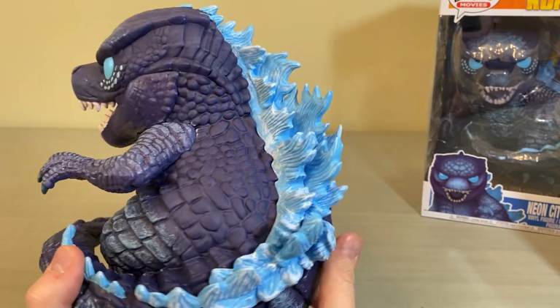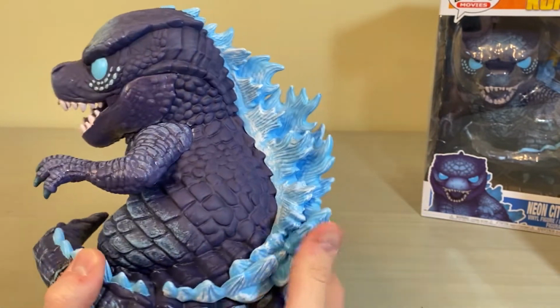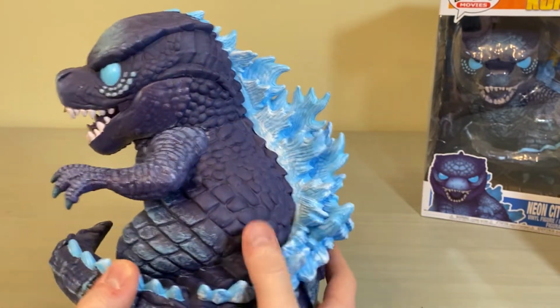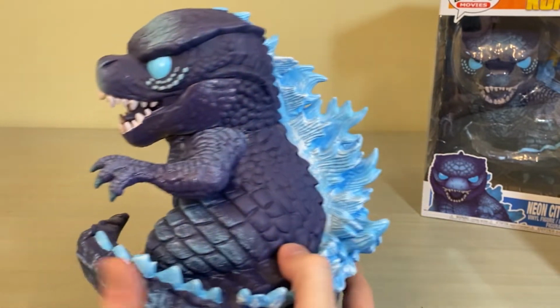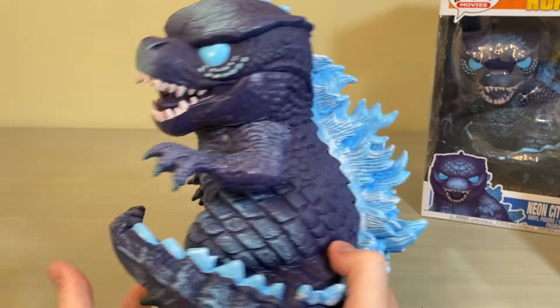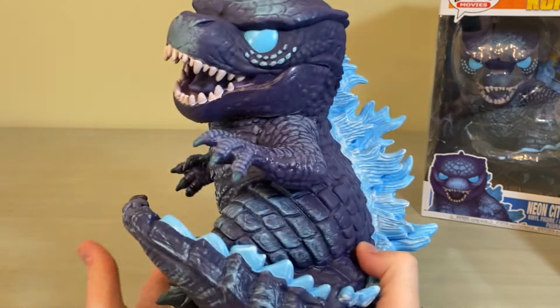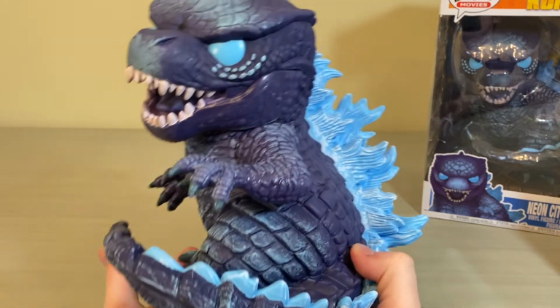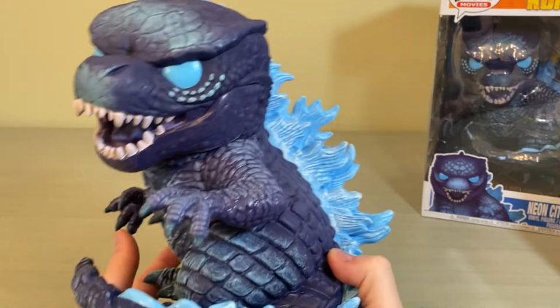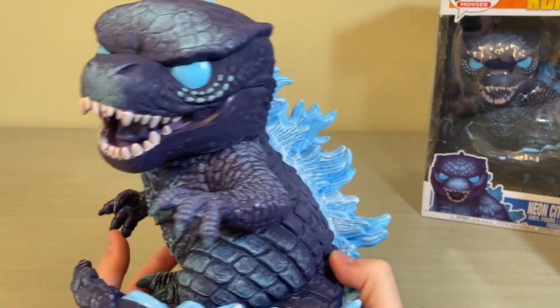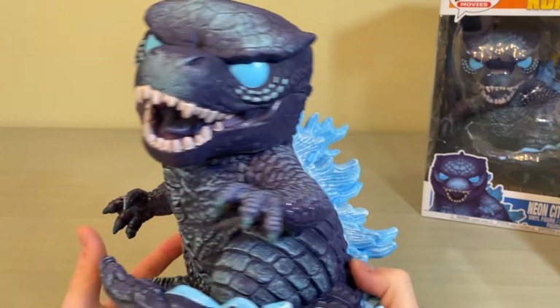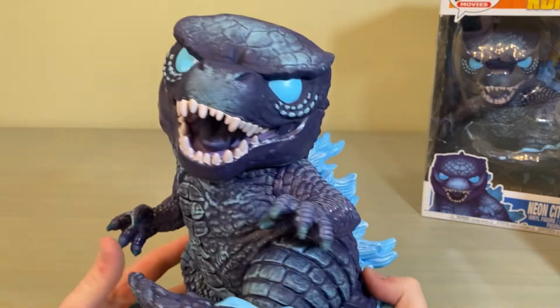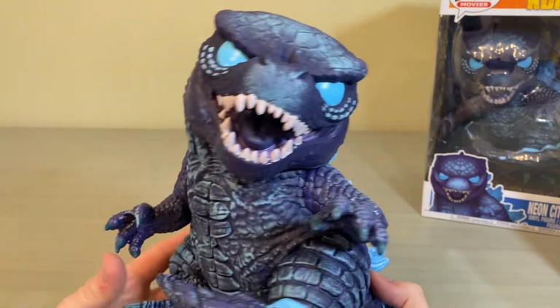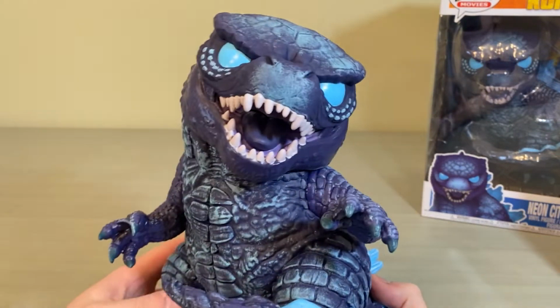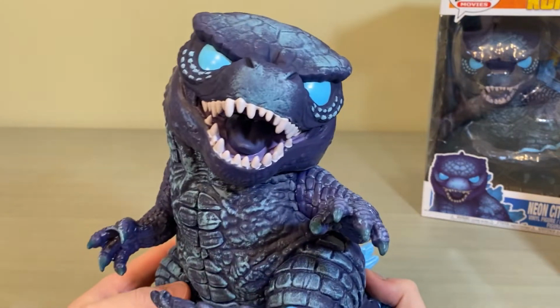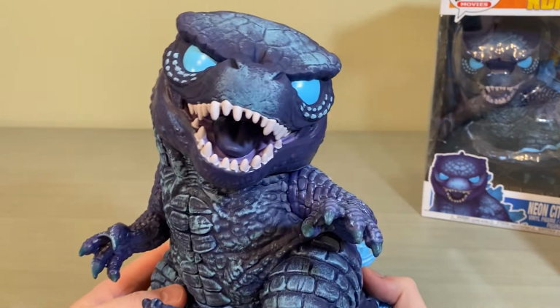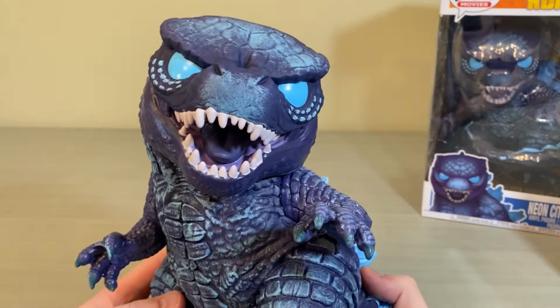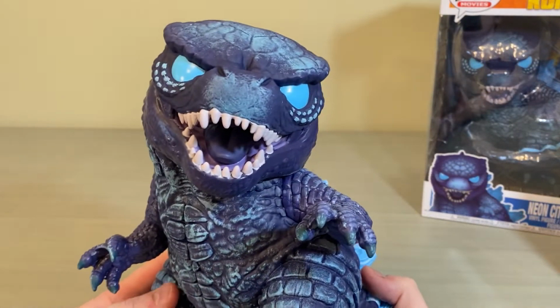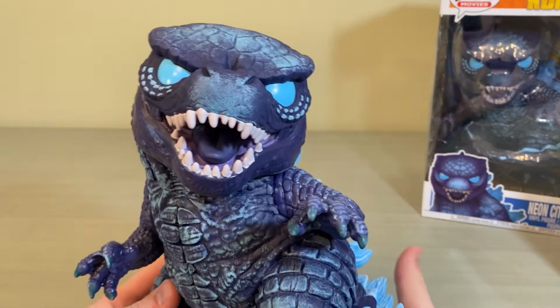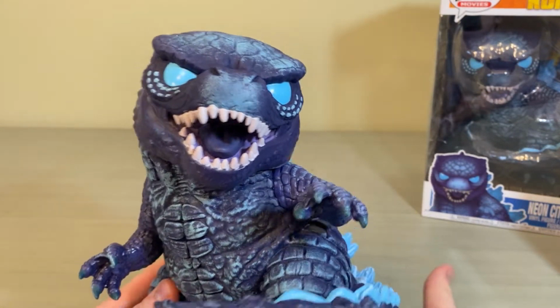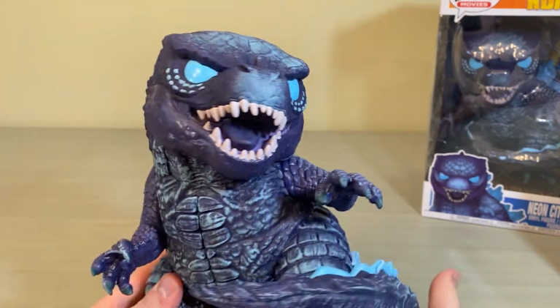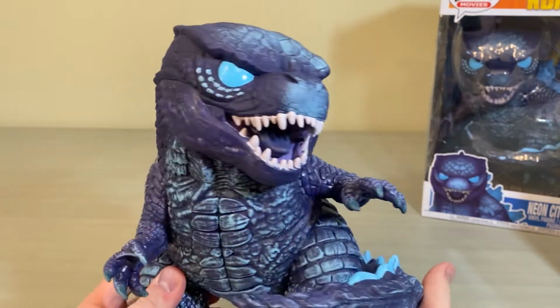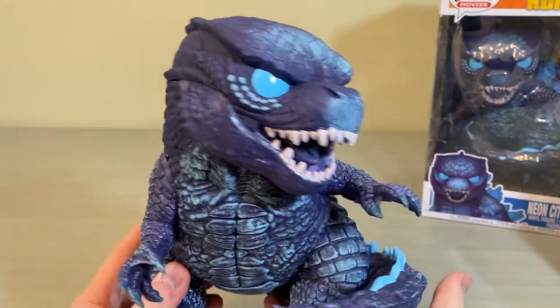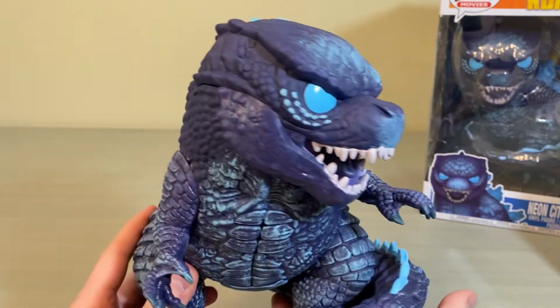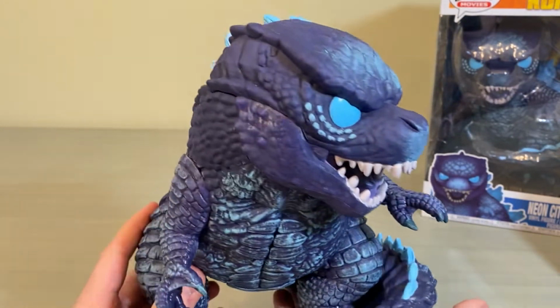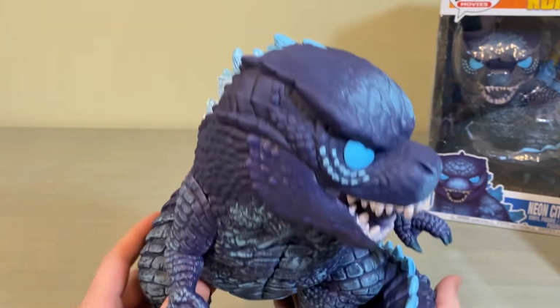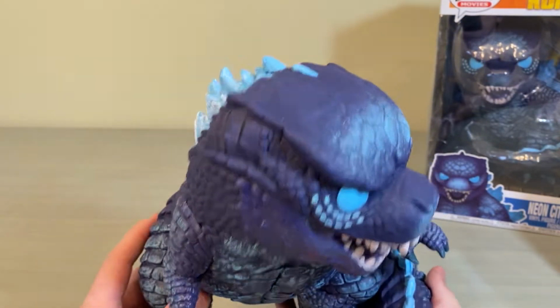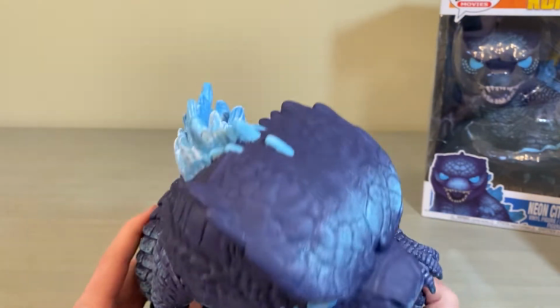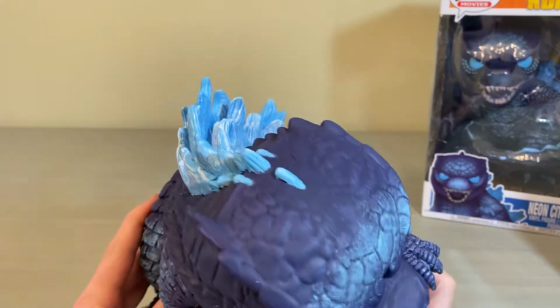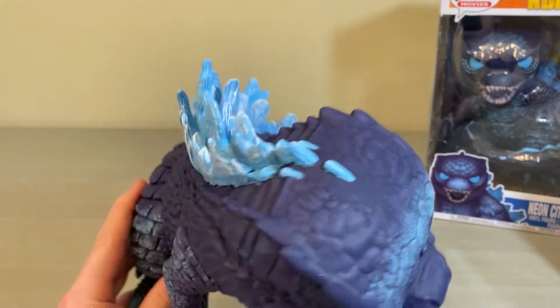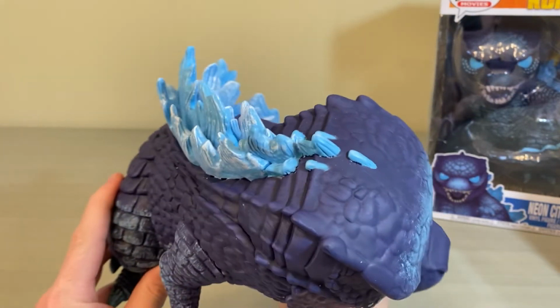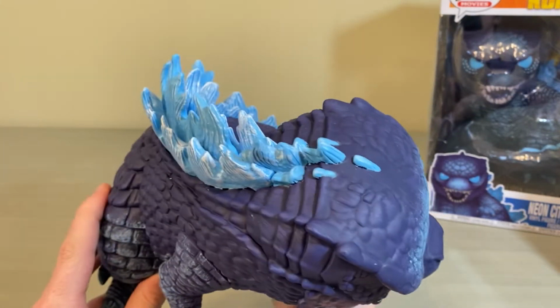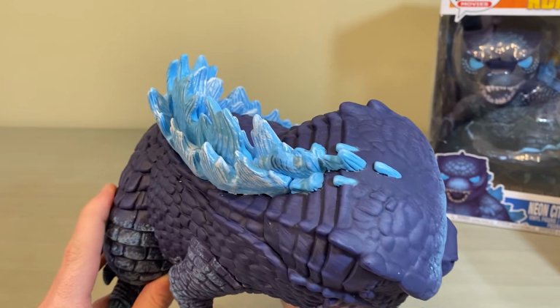Unless you're really desperate and can find him for a decent price, I wouldn't give up hope on snagging him at Walmart retail price.